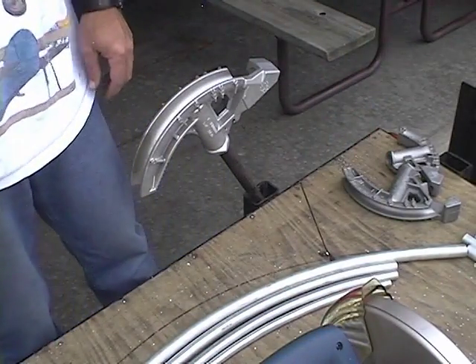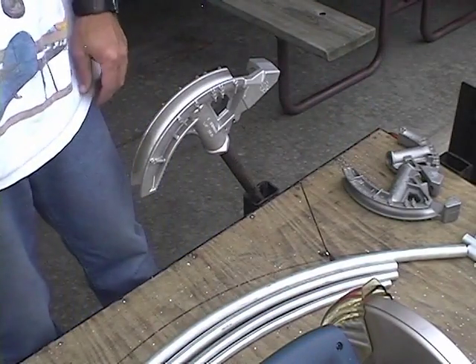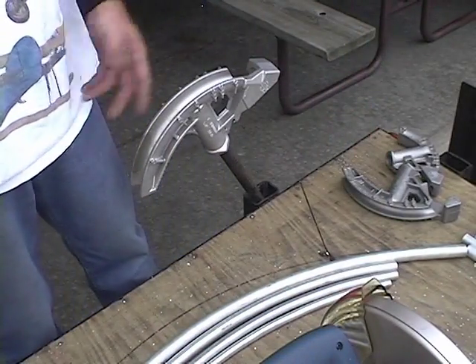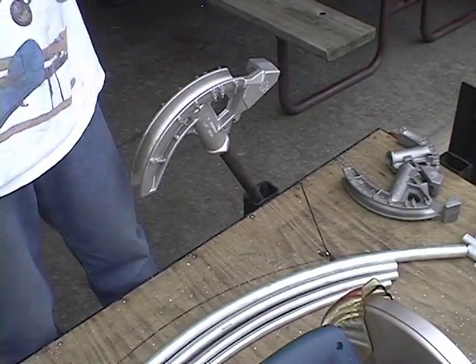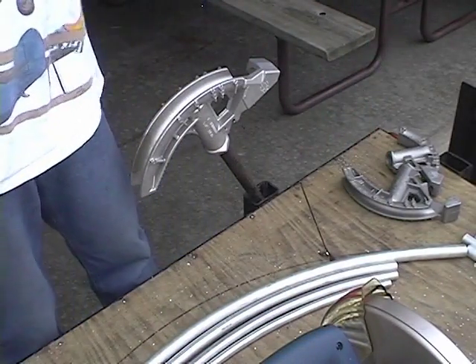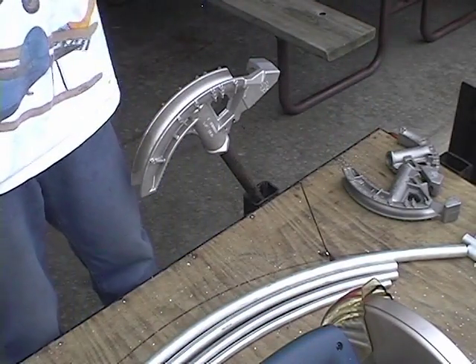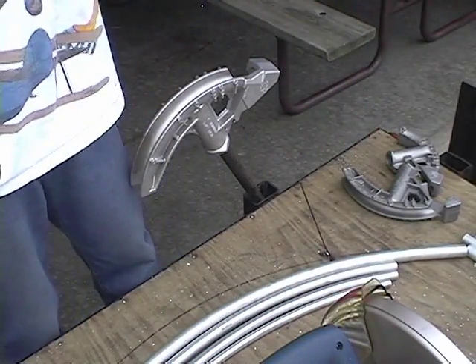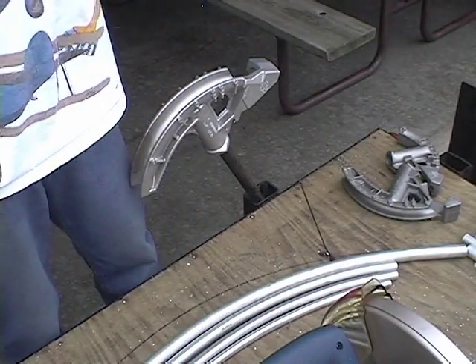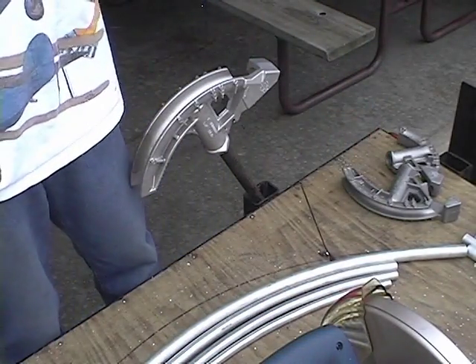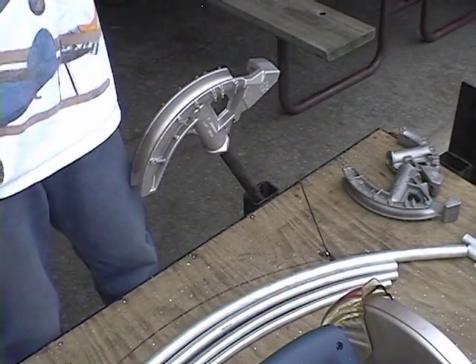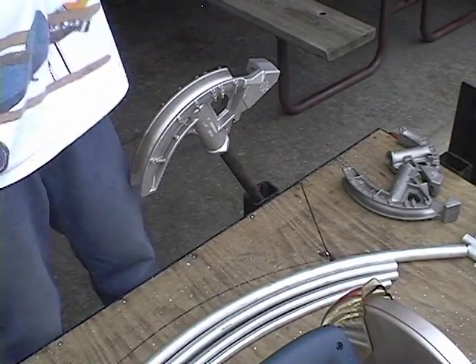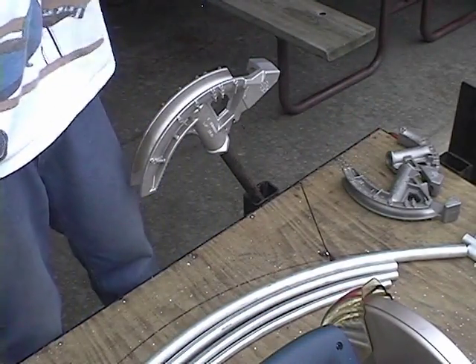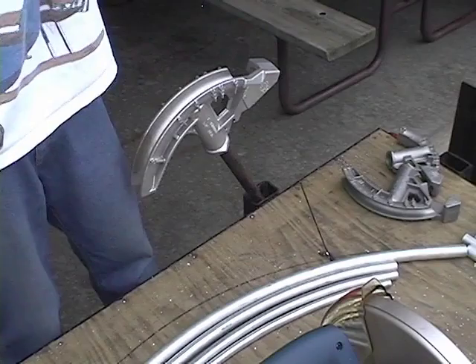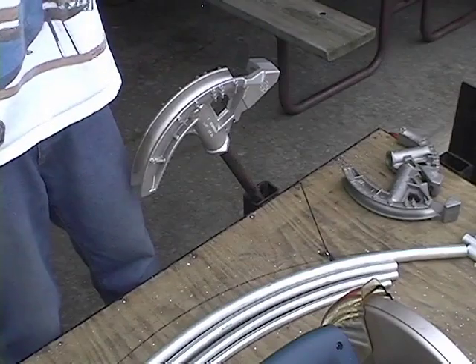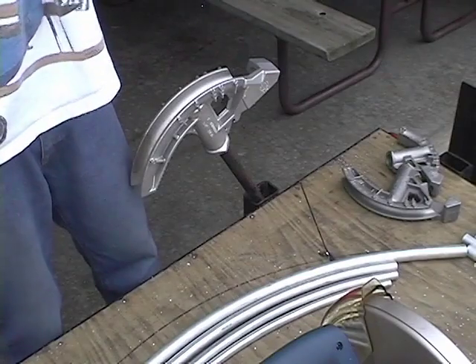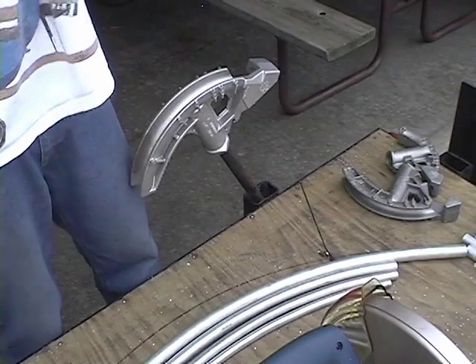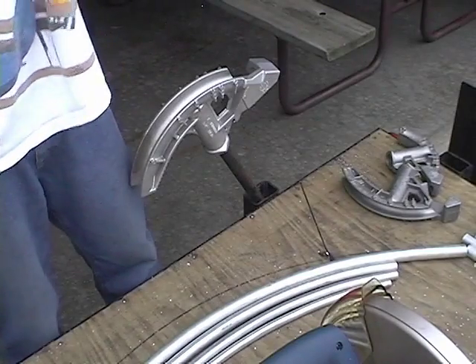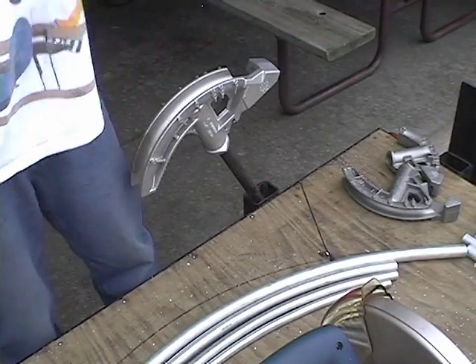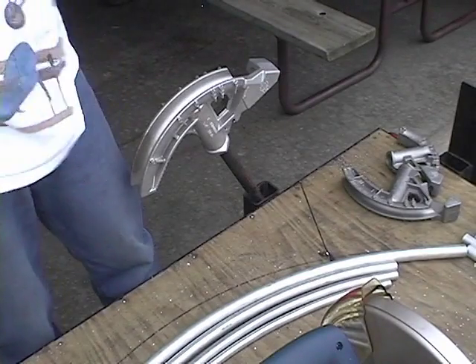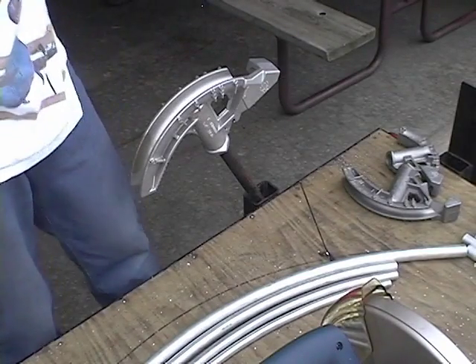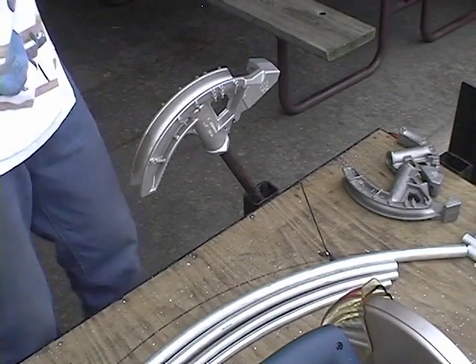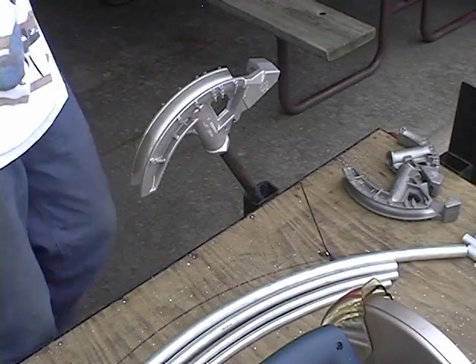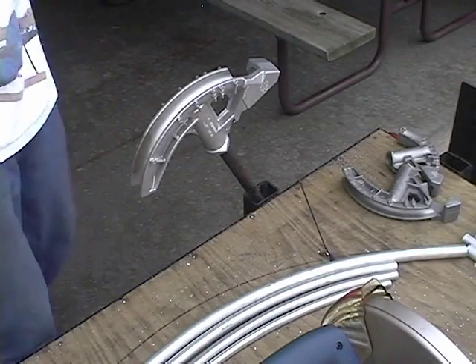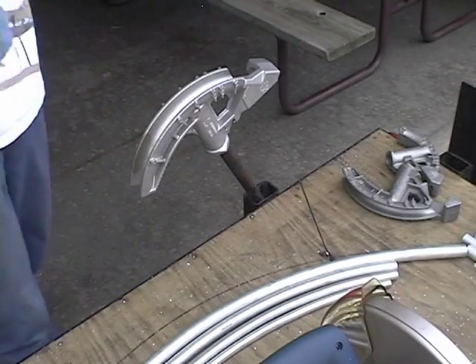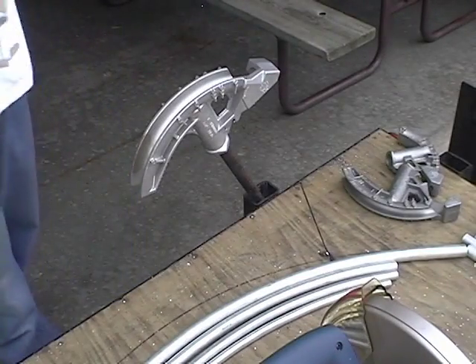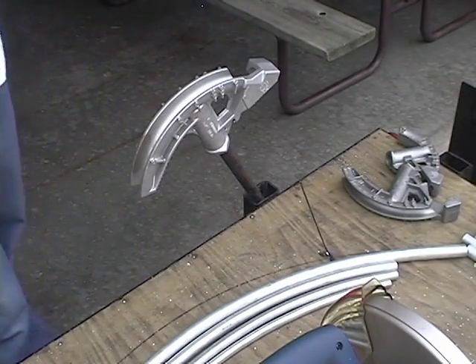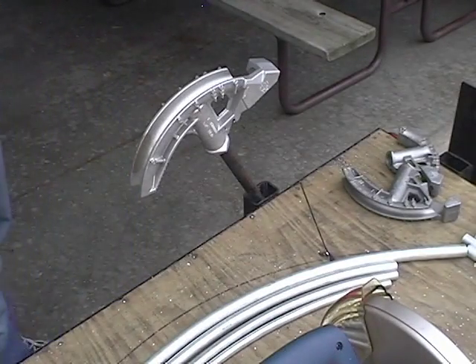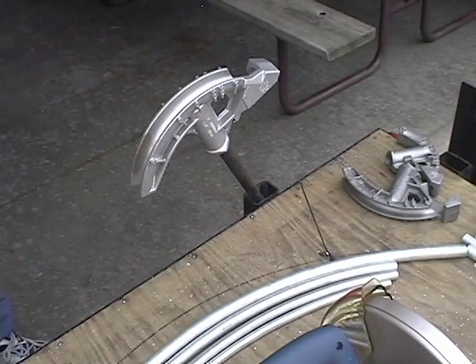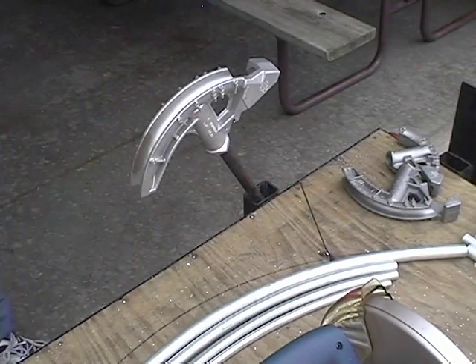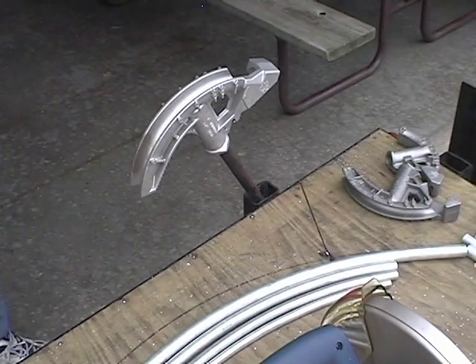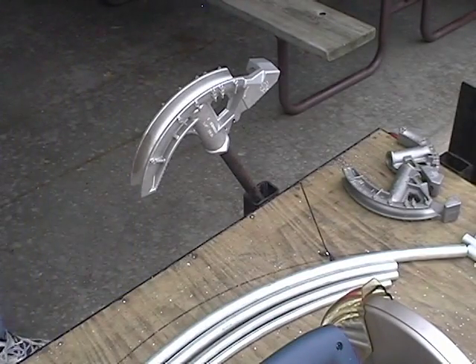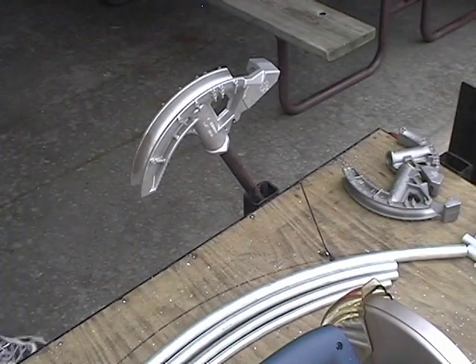And here we have half of our cage built — over half of our cage. We are good.